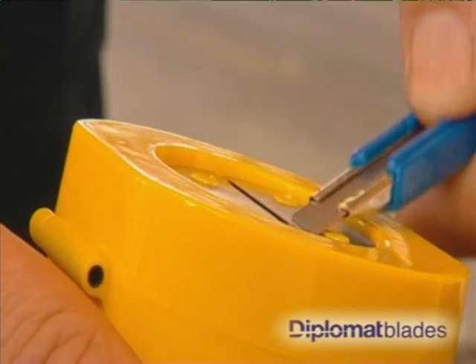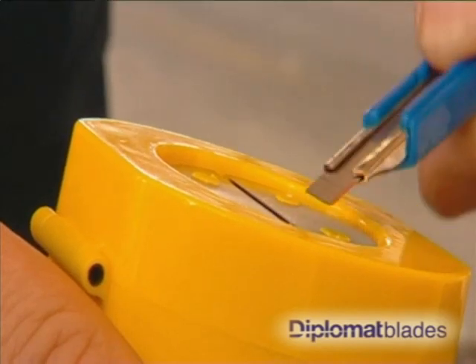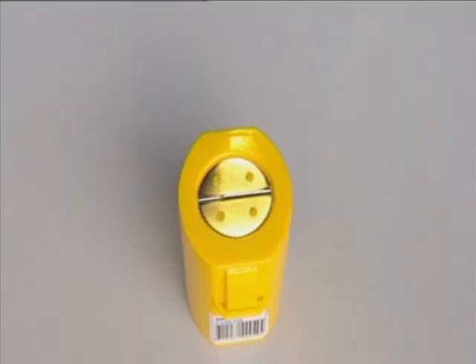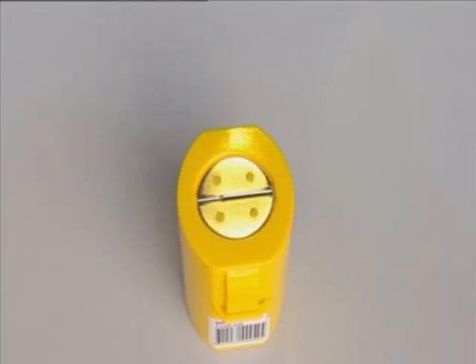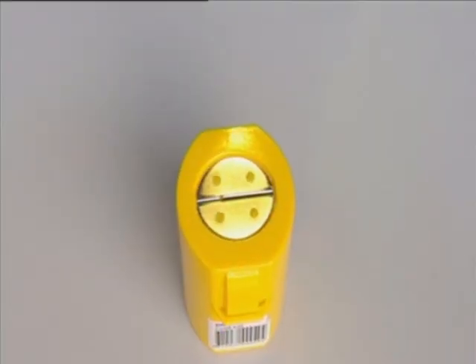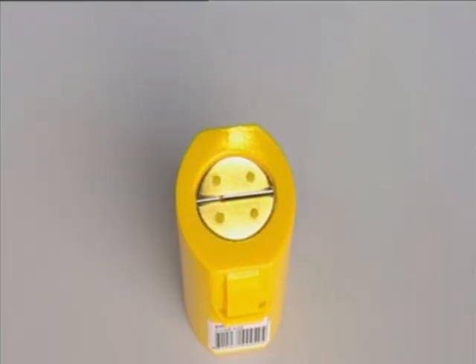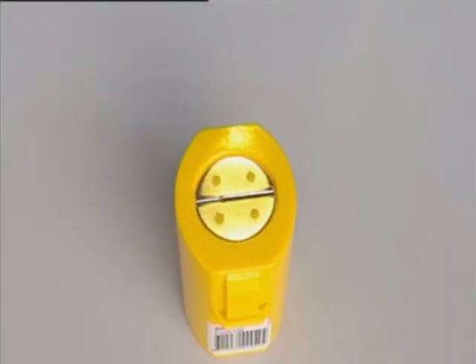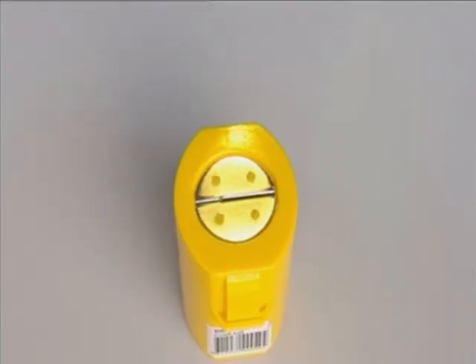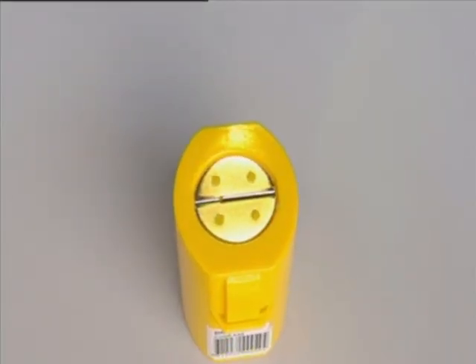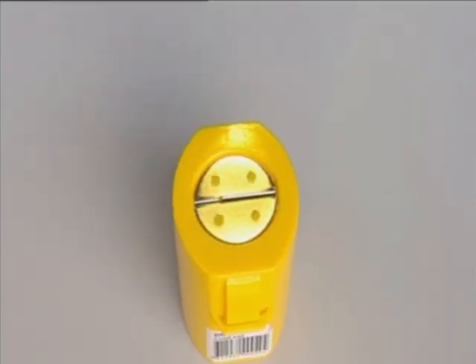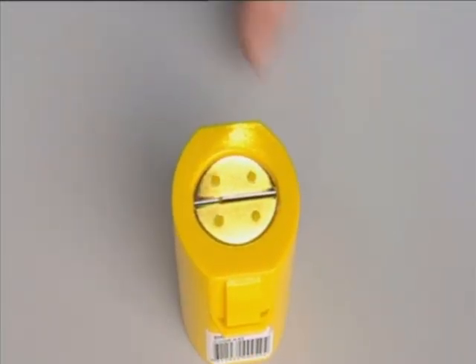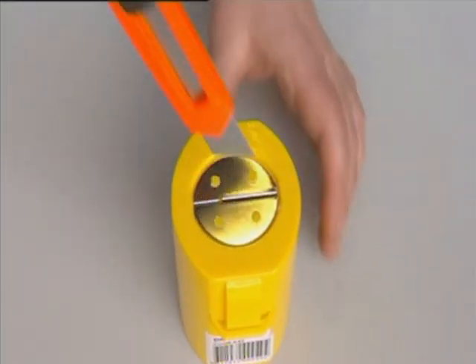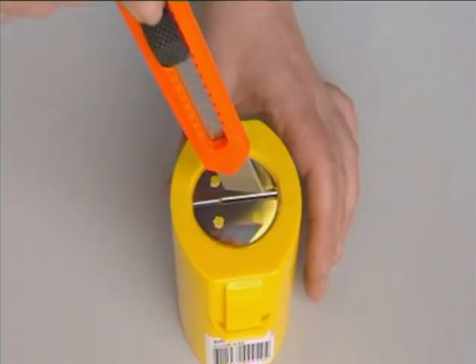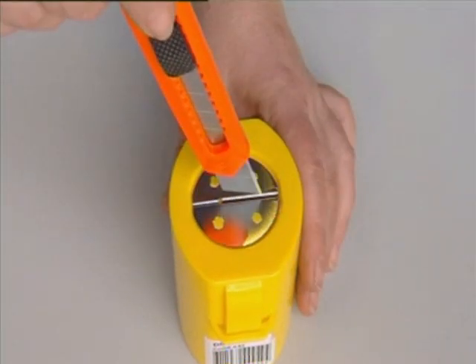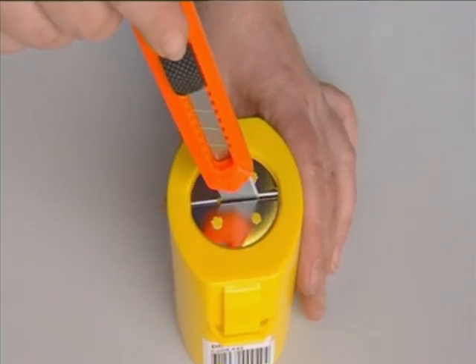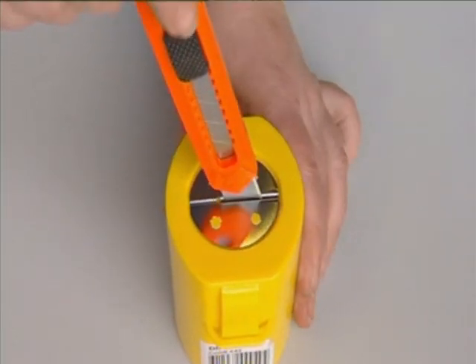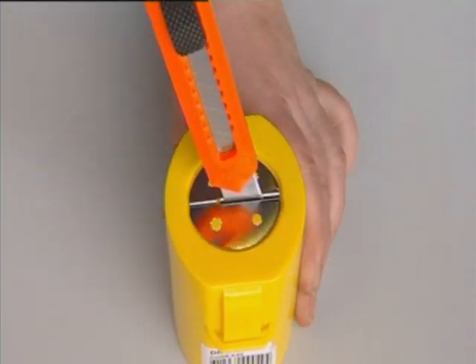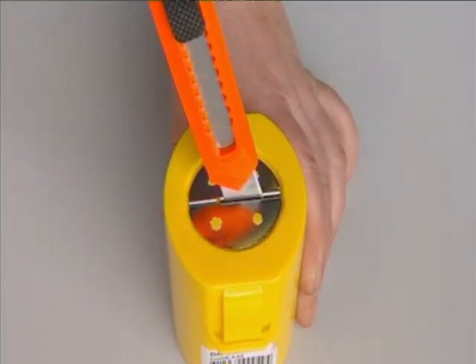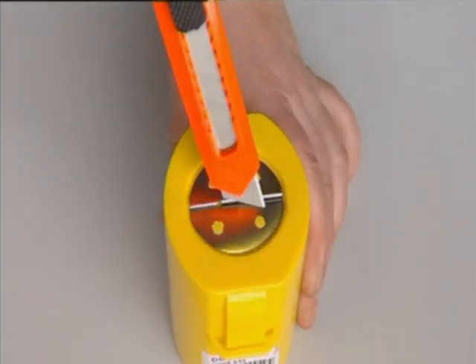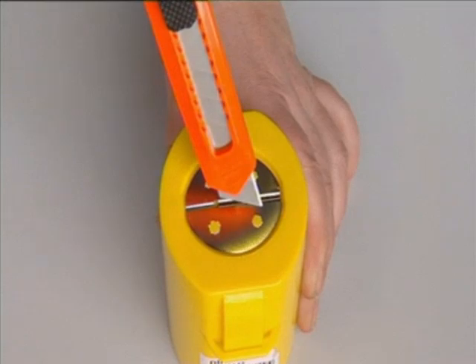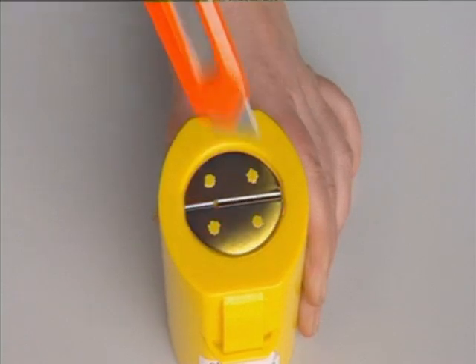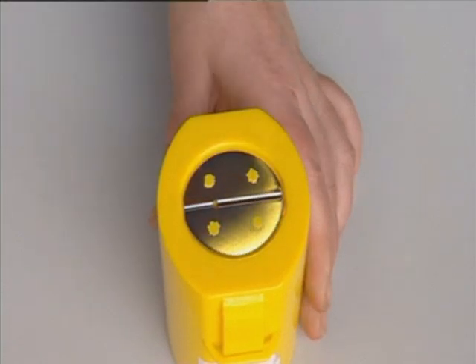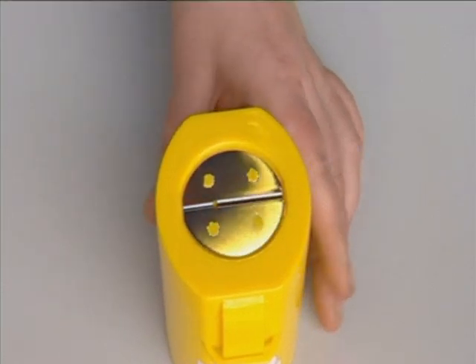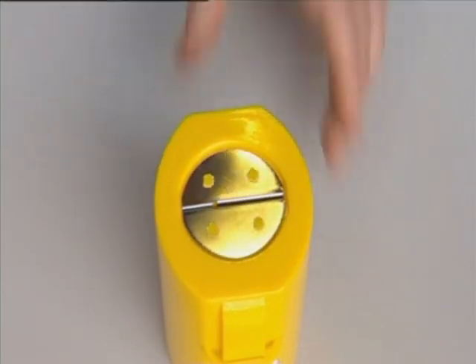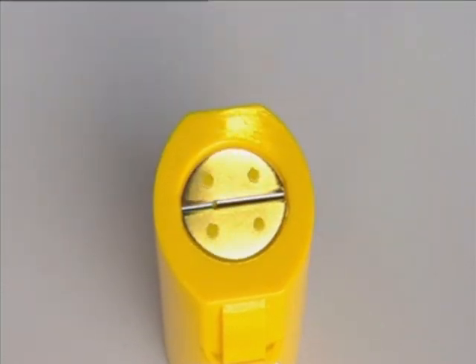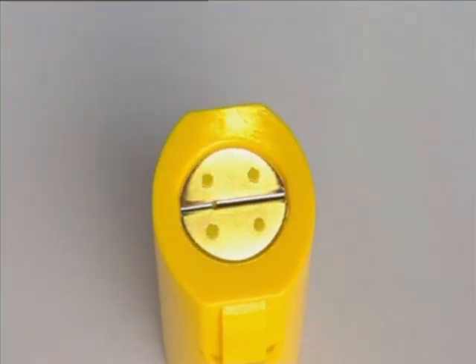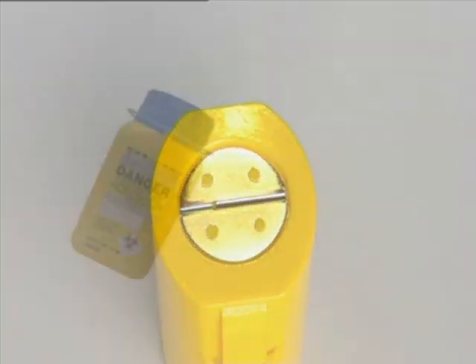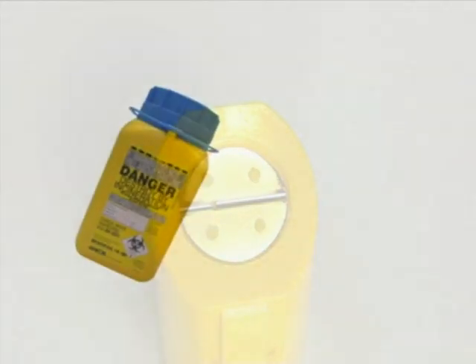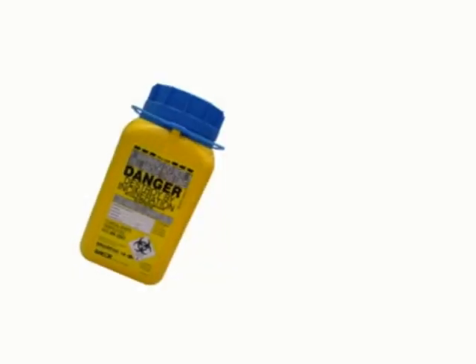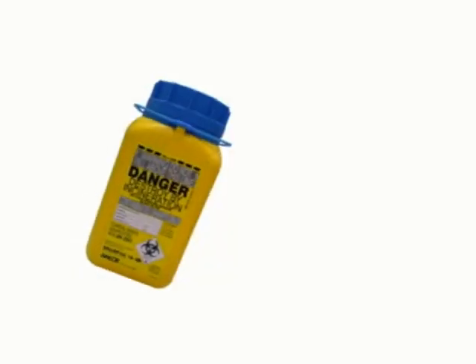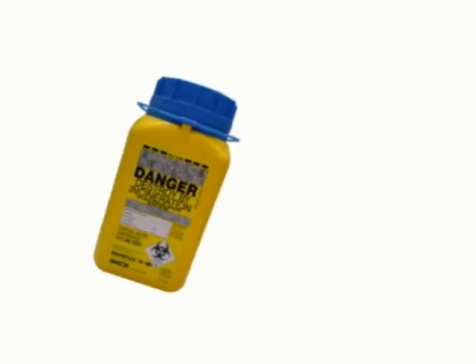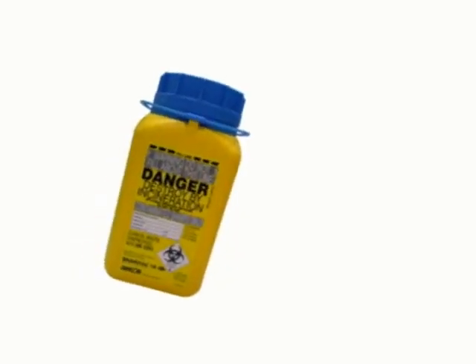There is a range of containers suitable for every application, including the A43 and A44 containers.